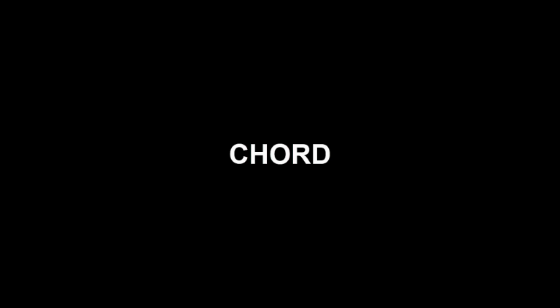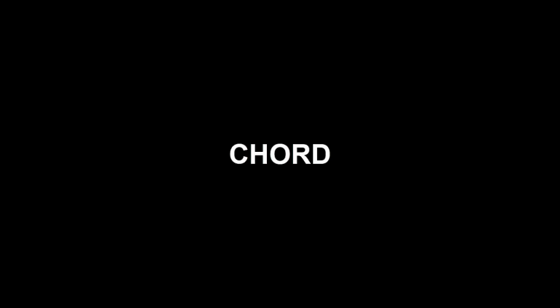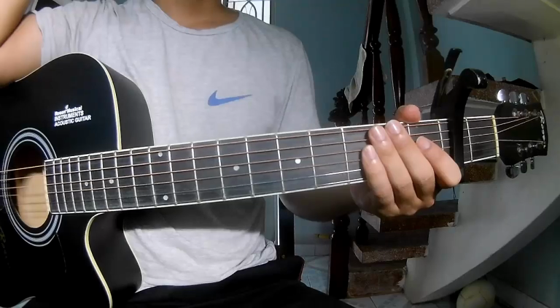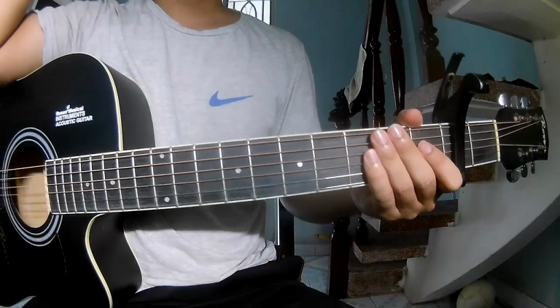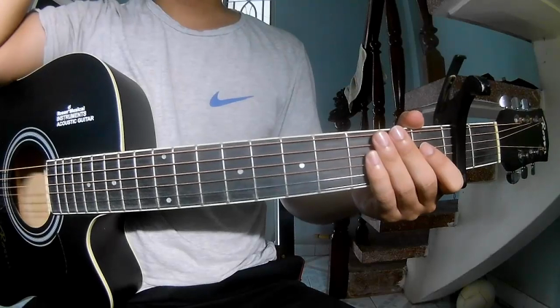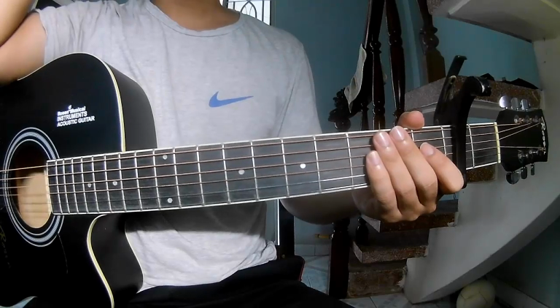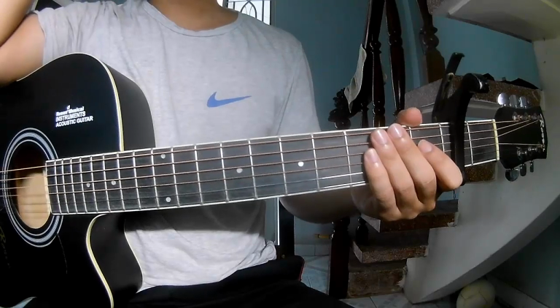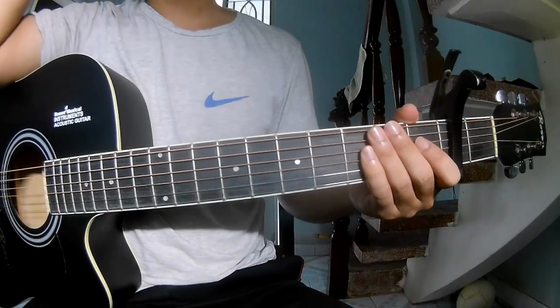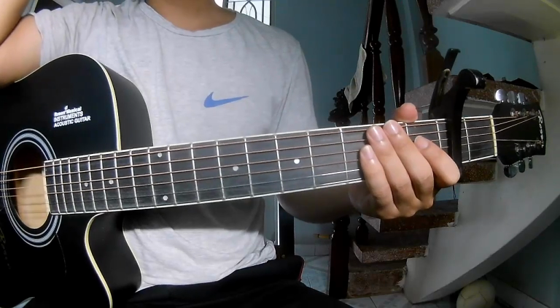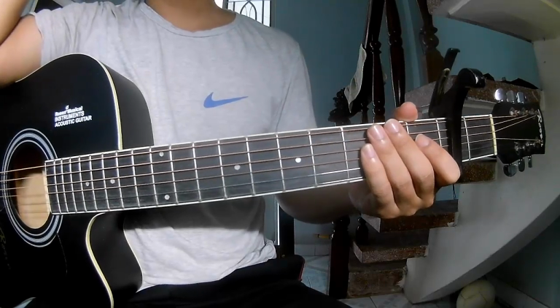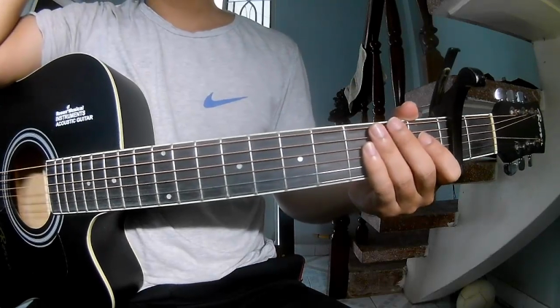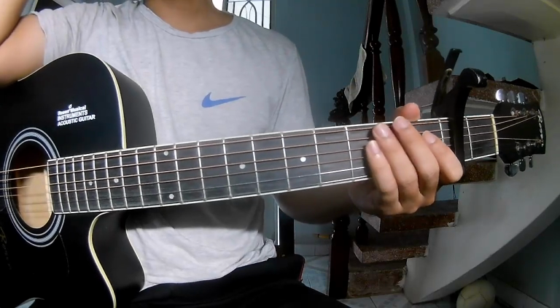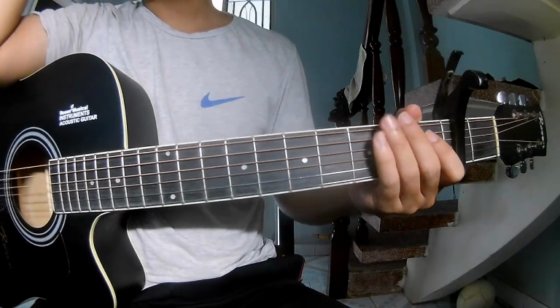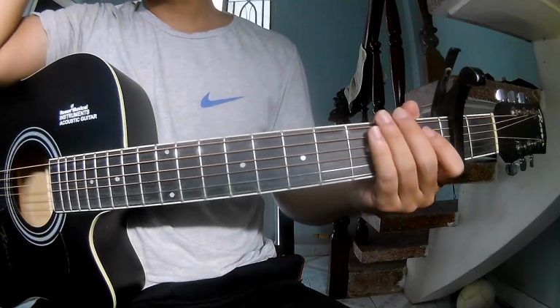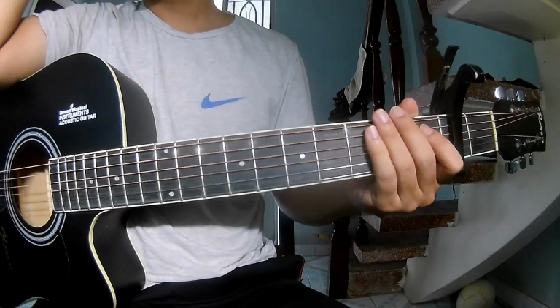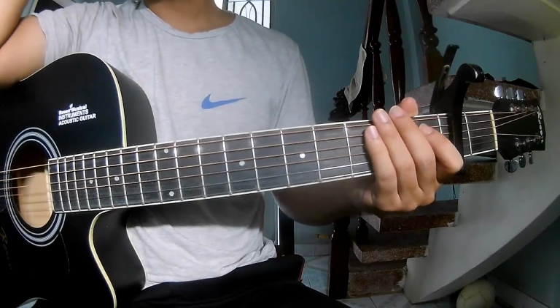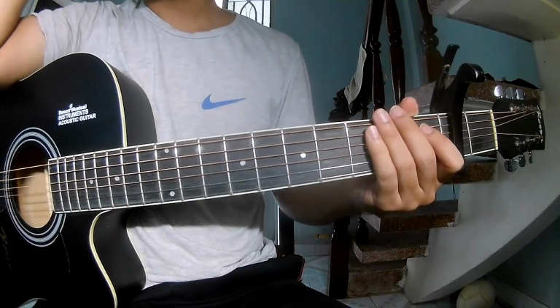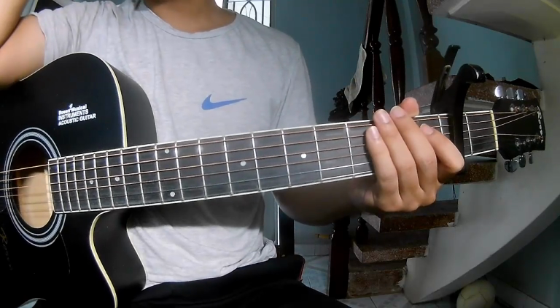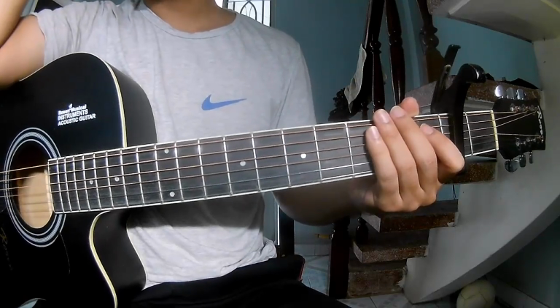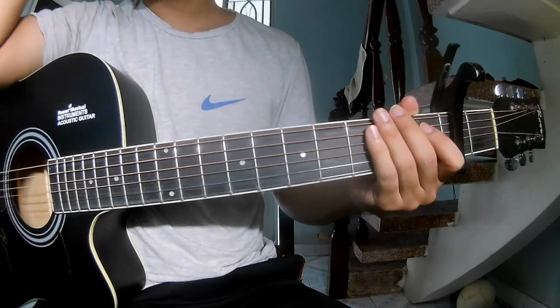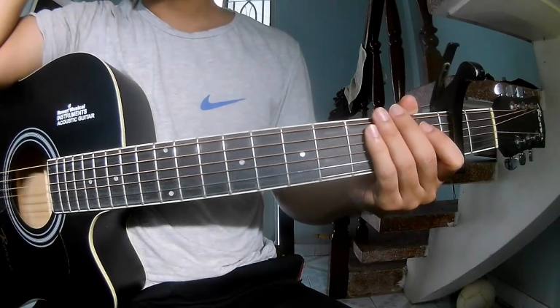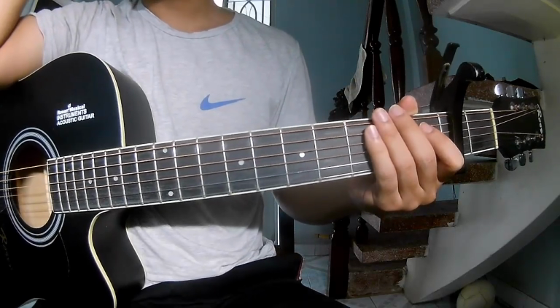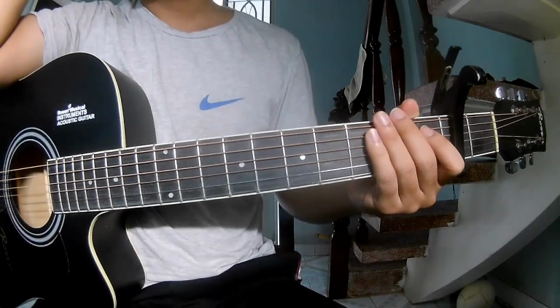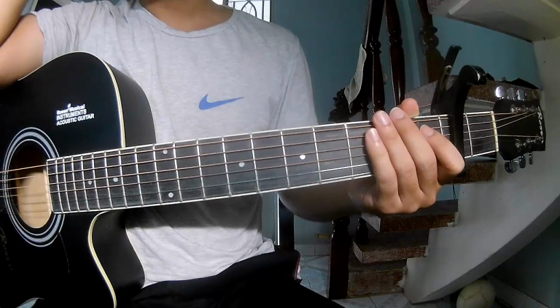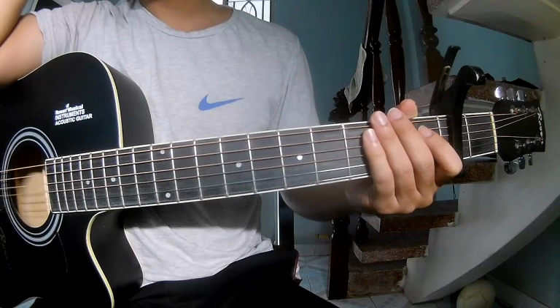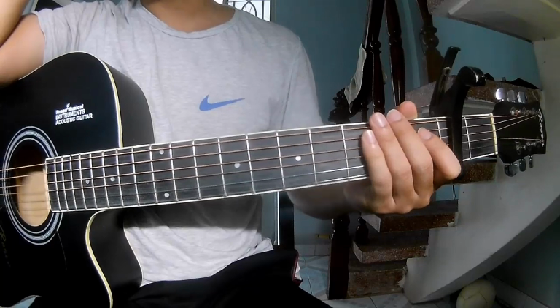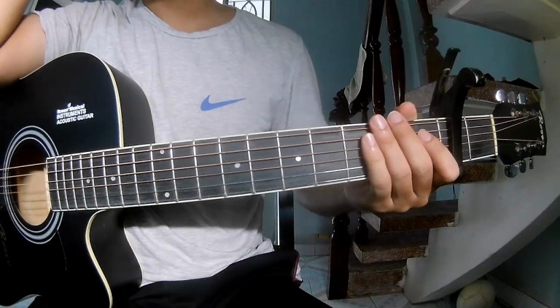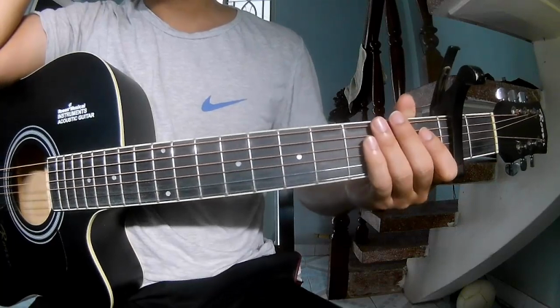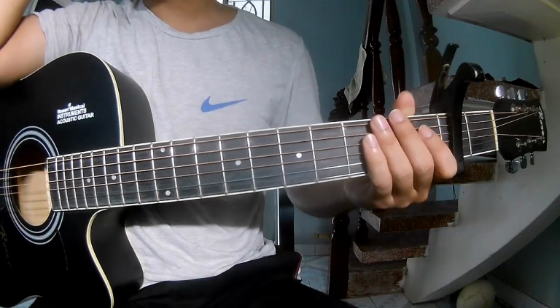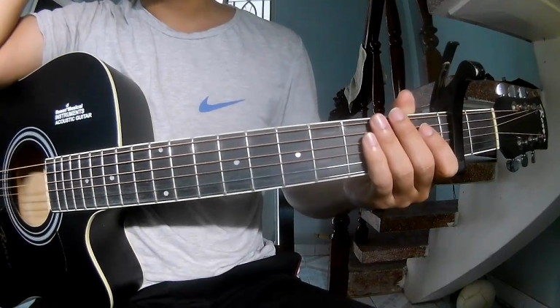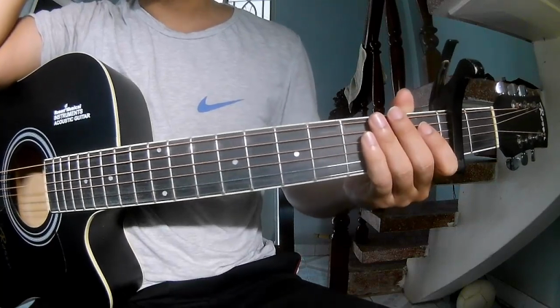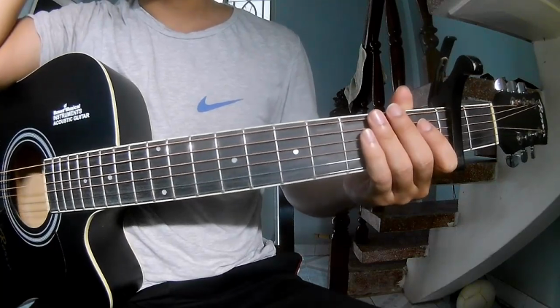Hi everyone, today we see how to play 'Espresso' by Sabrina Carpenter on guitar.